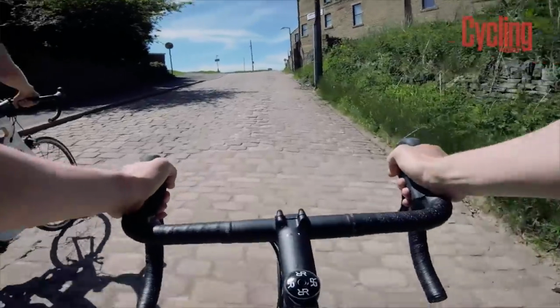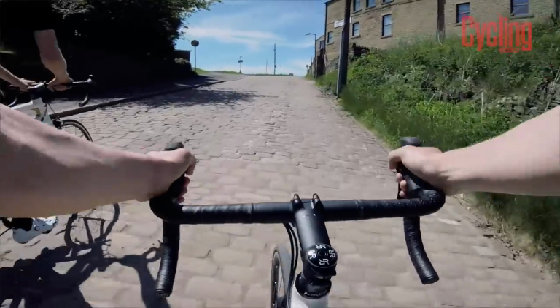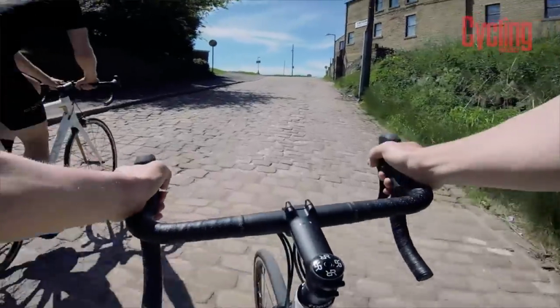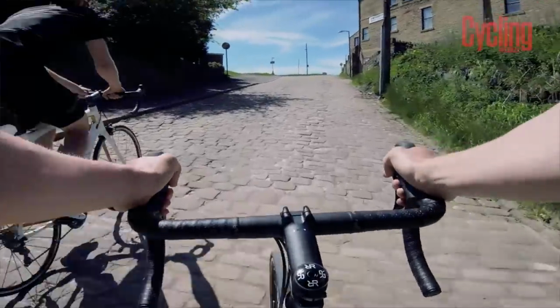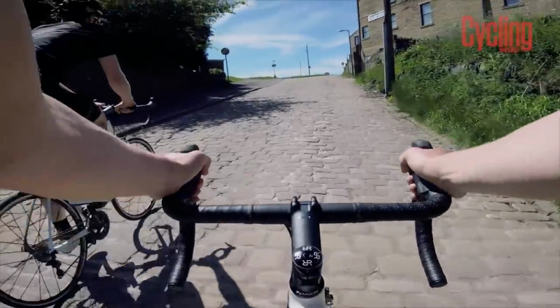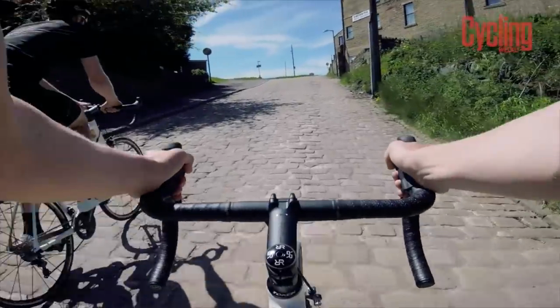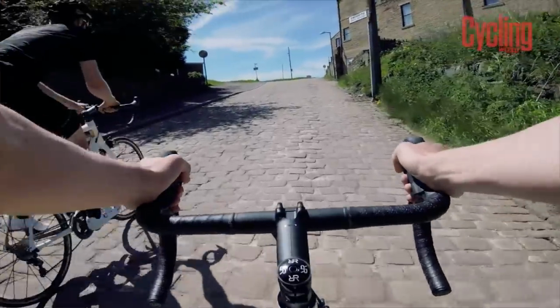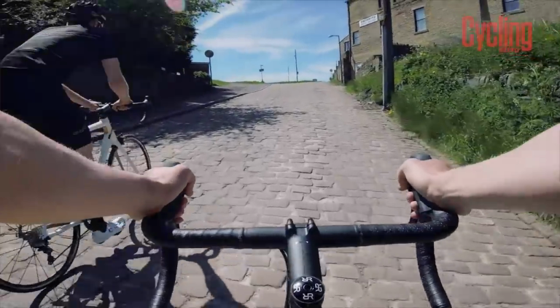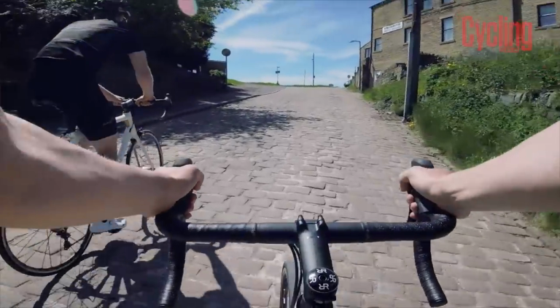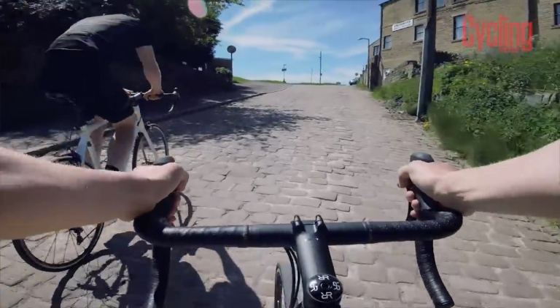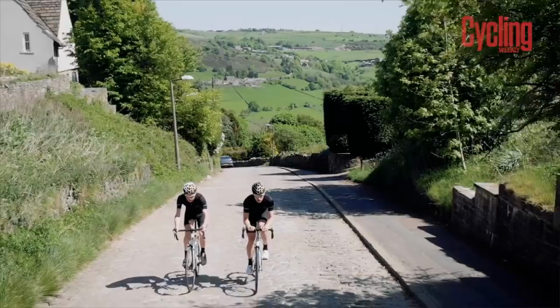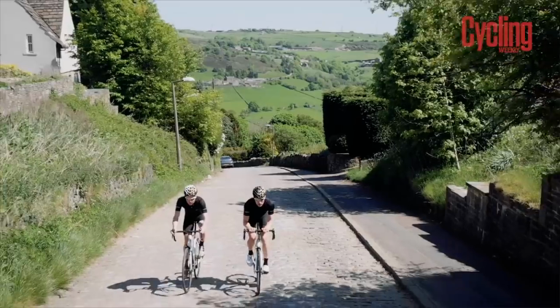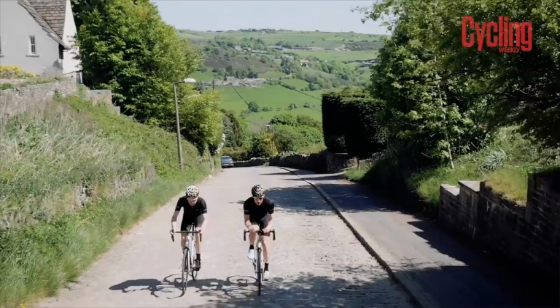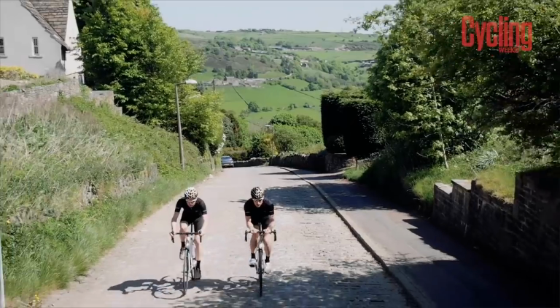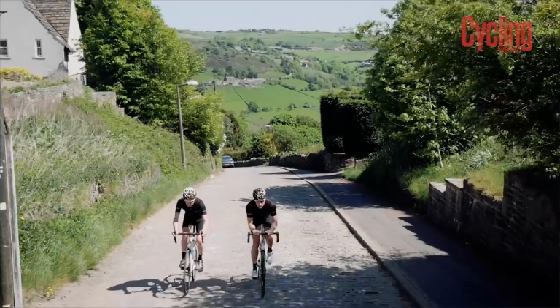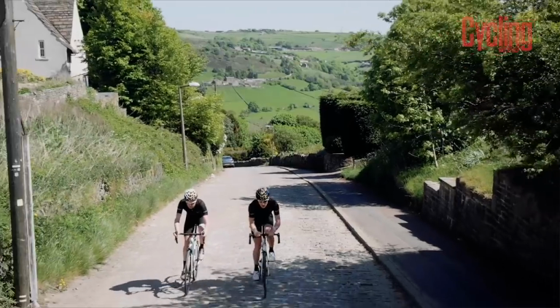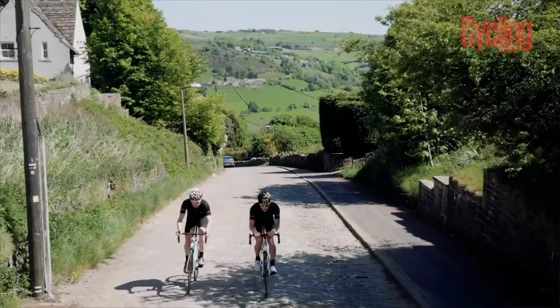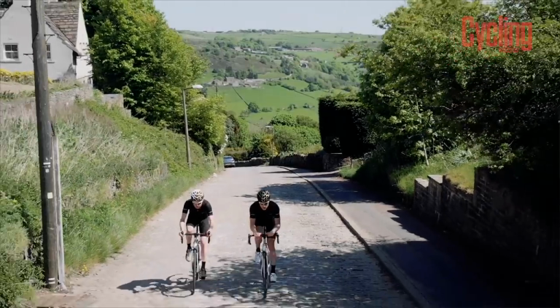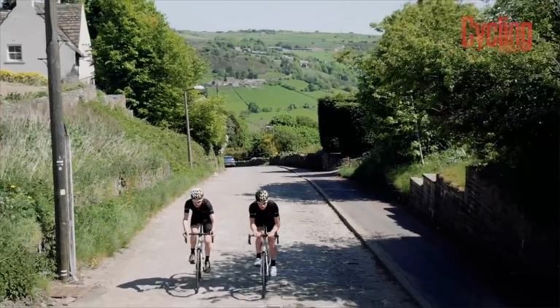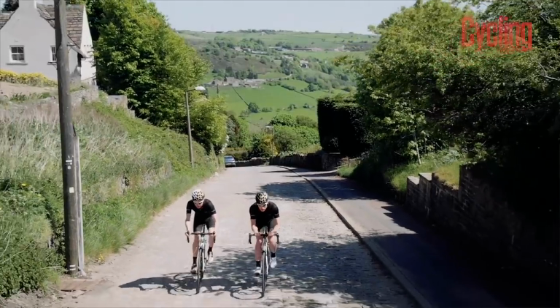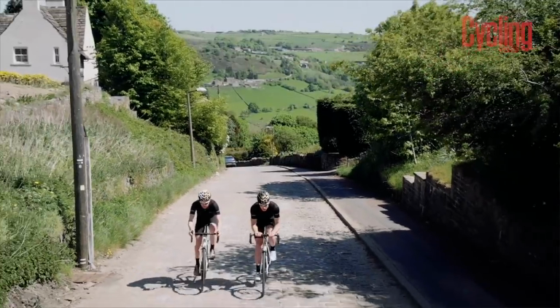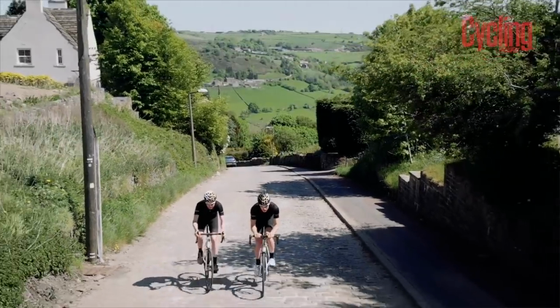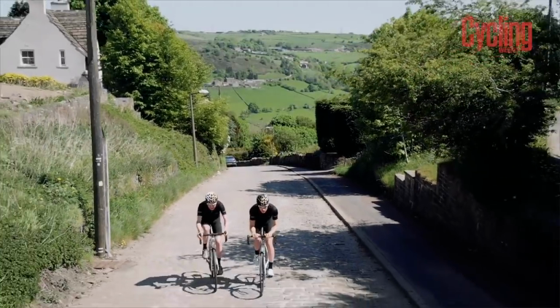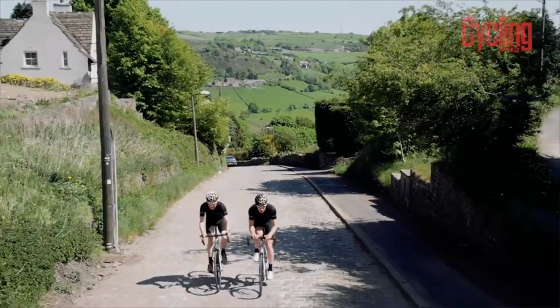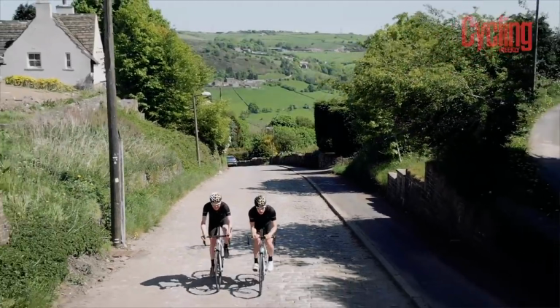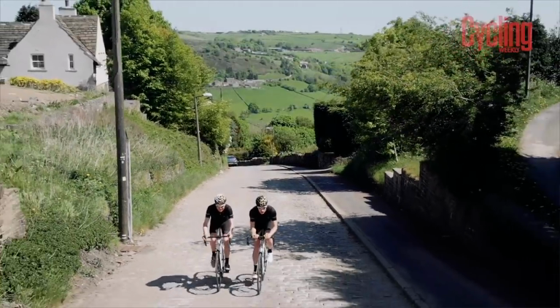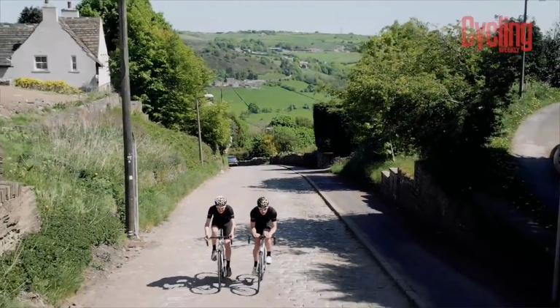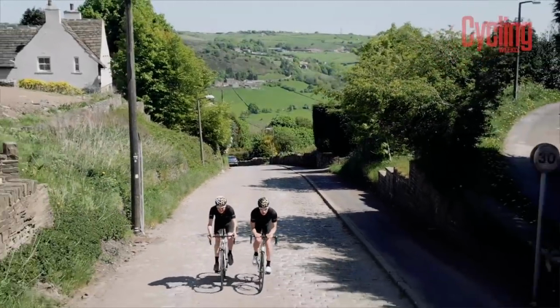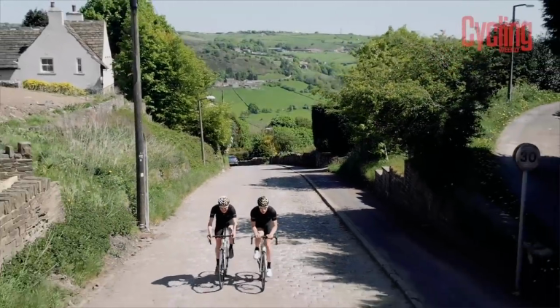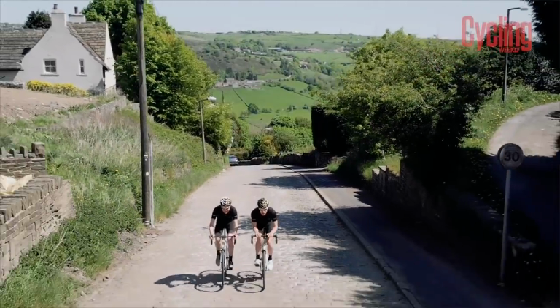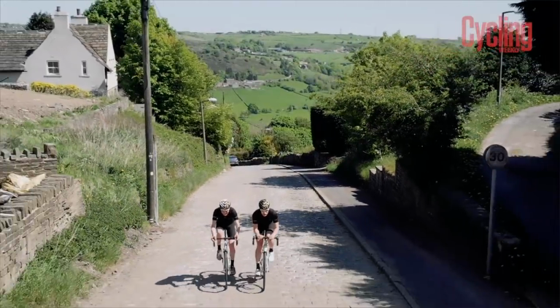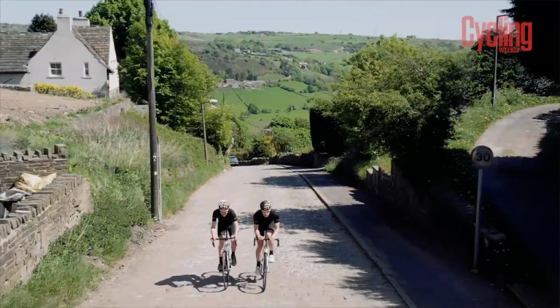We're just getting to the top now and it's still cobbled but the gradient is easing a bit.